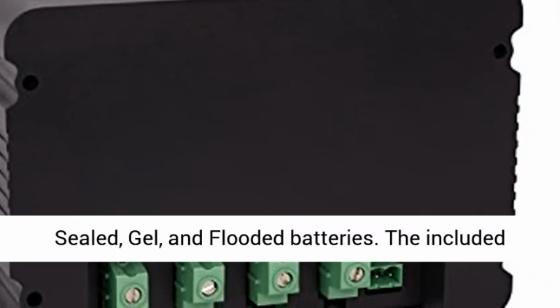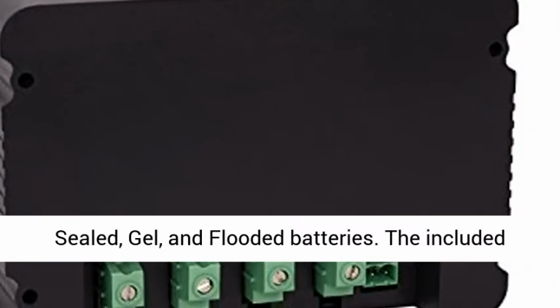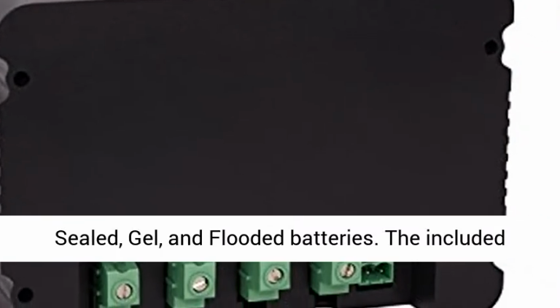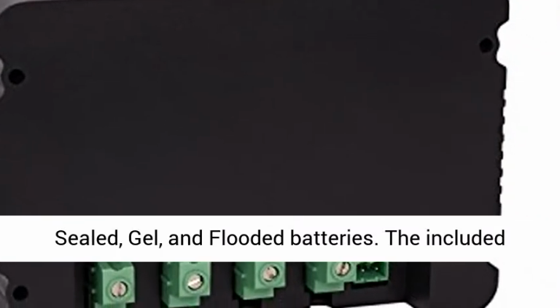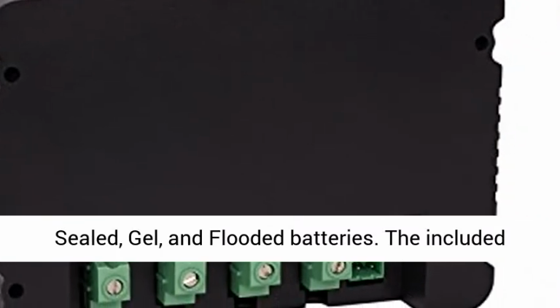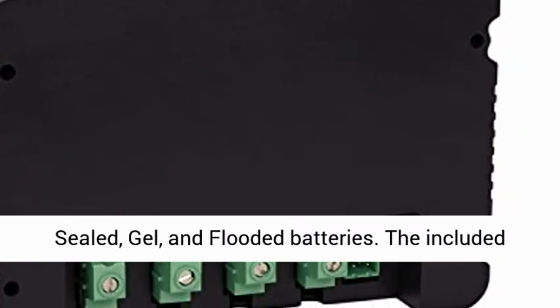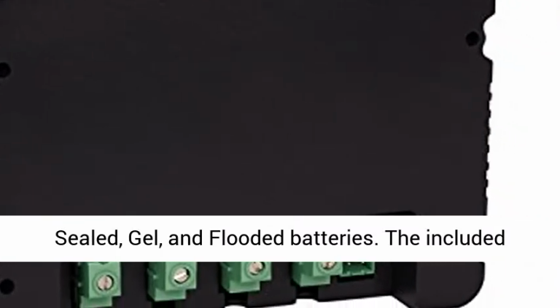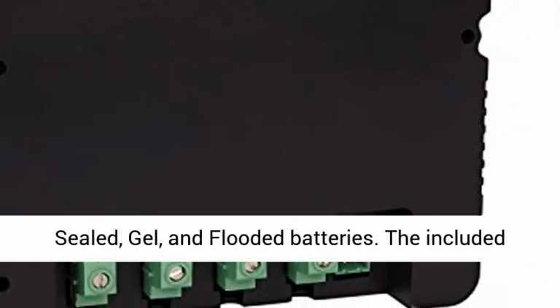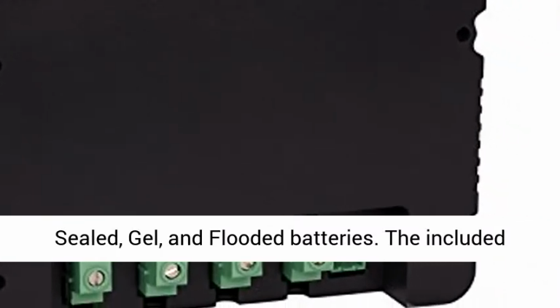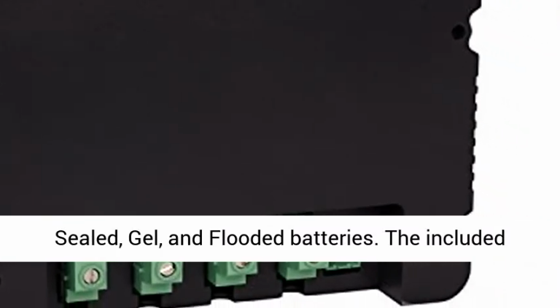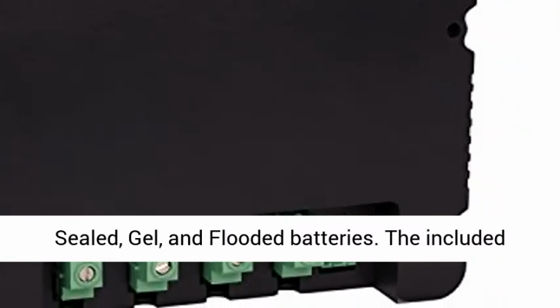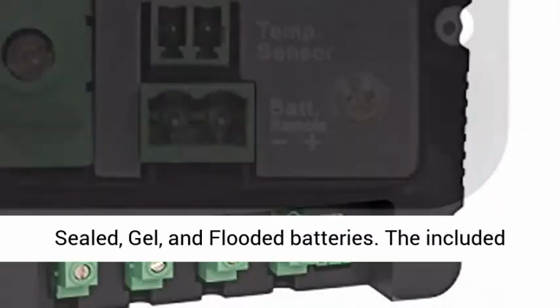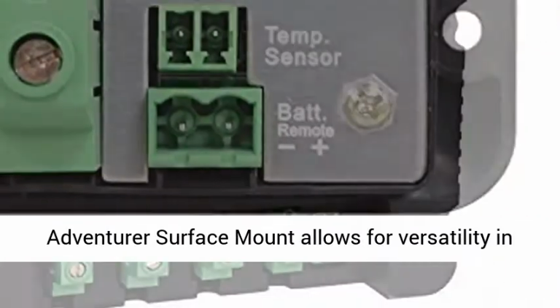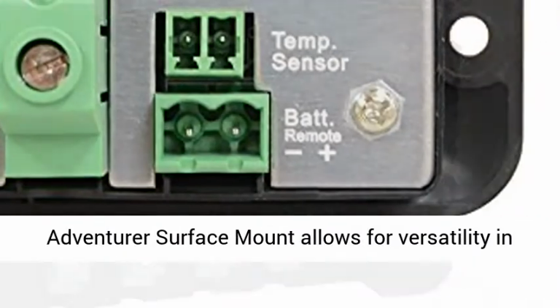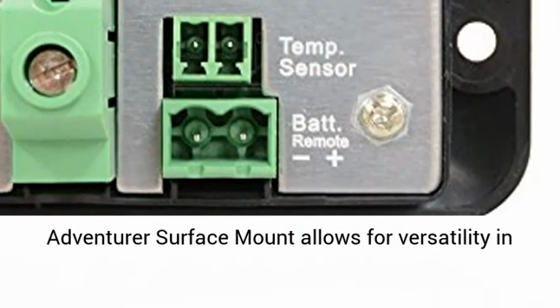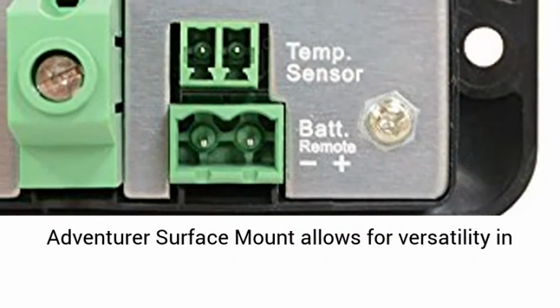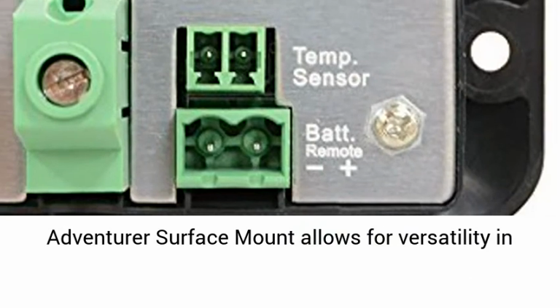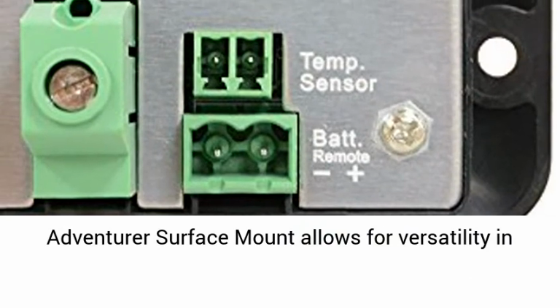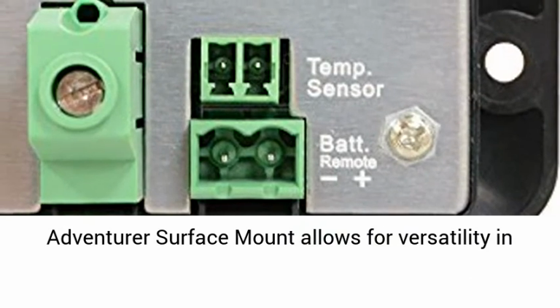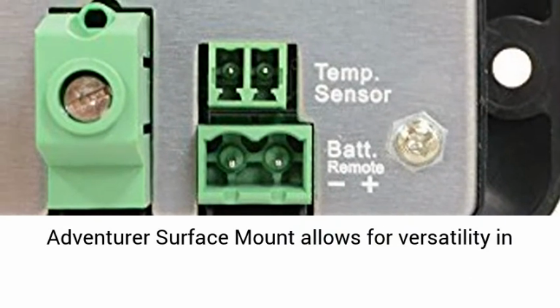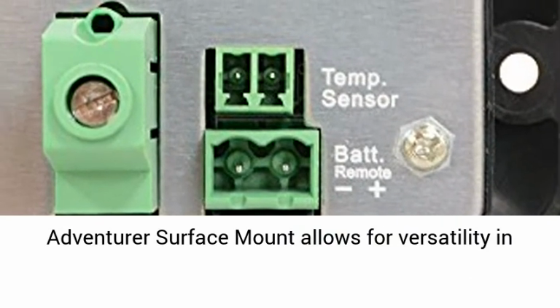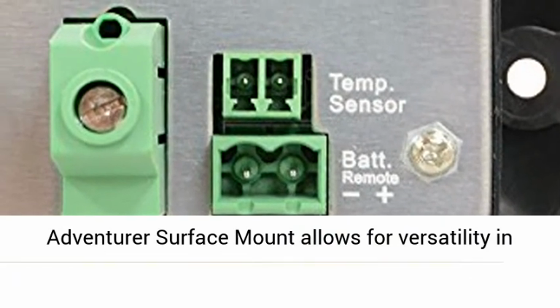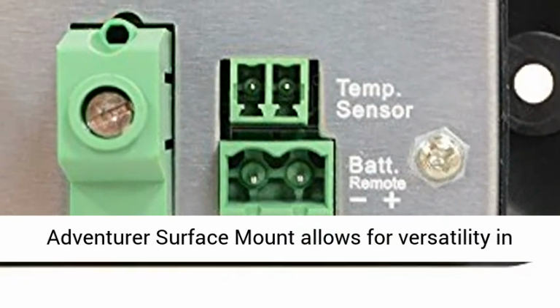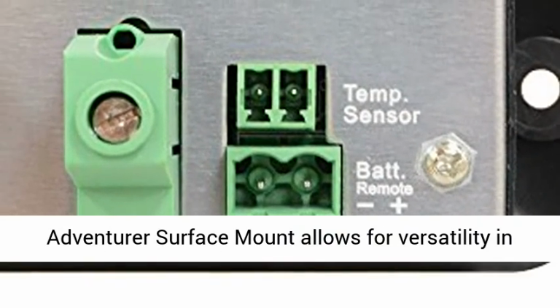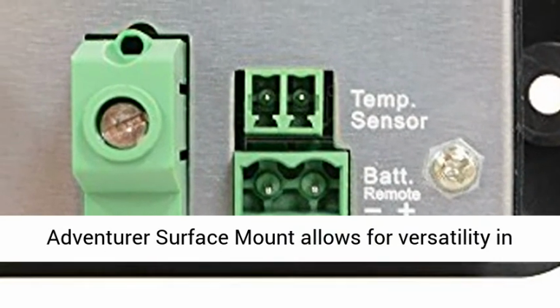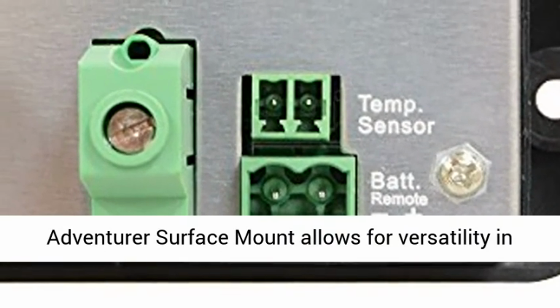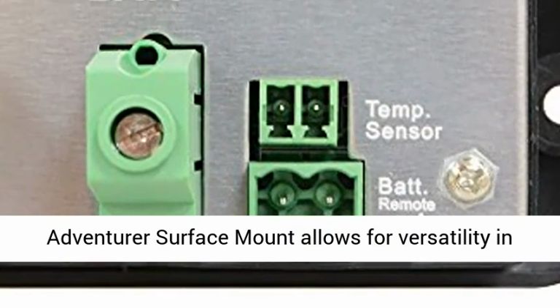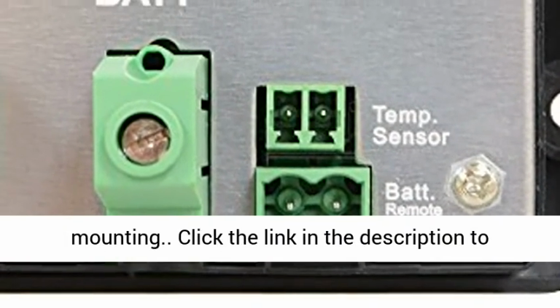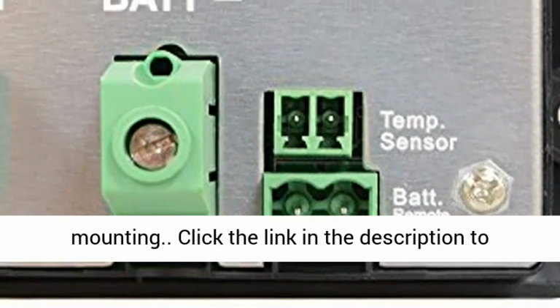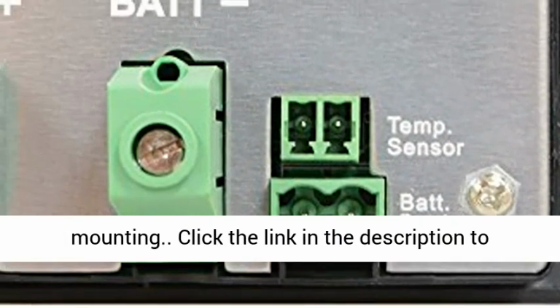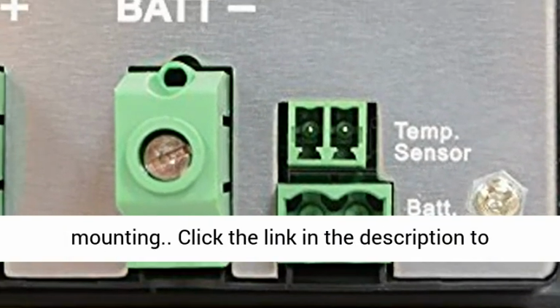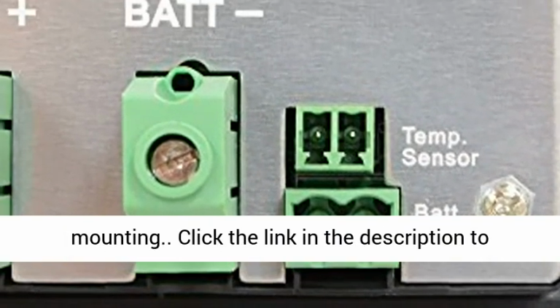Compatible with Sealed, Gel, and Flooded Batteries. The included Adventurer Surface Mount allows for versatility in mounting.